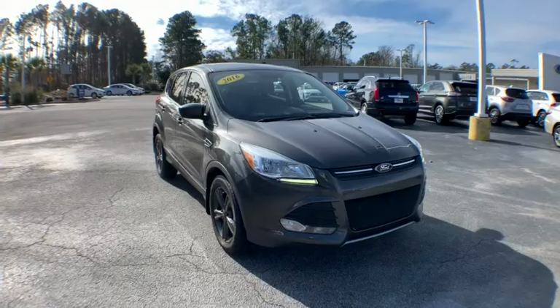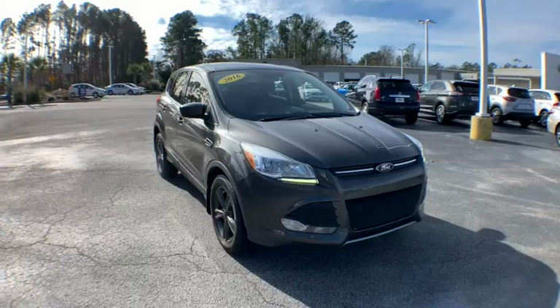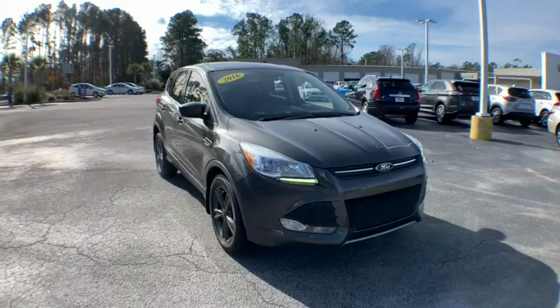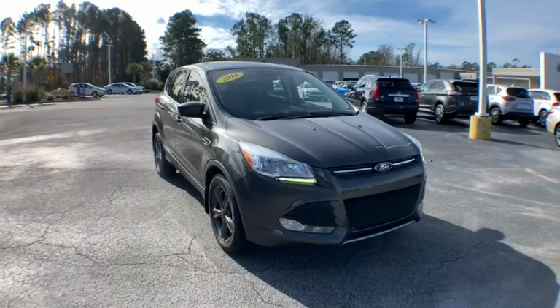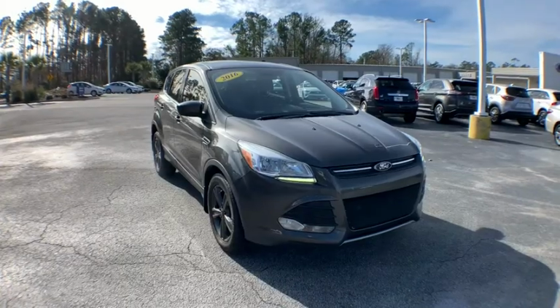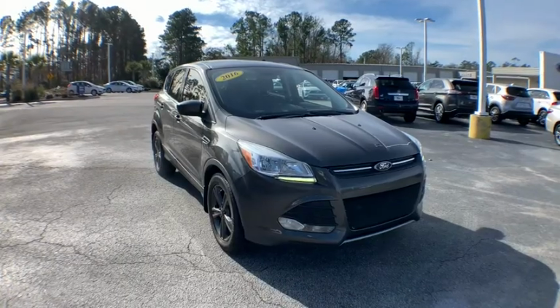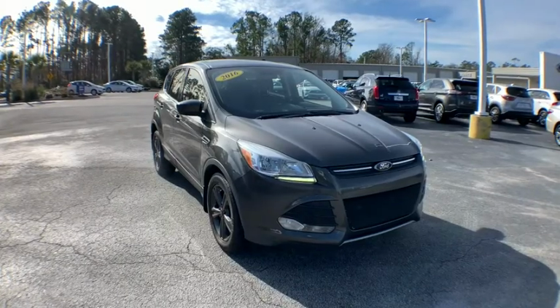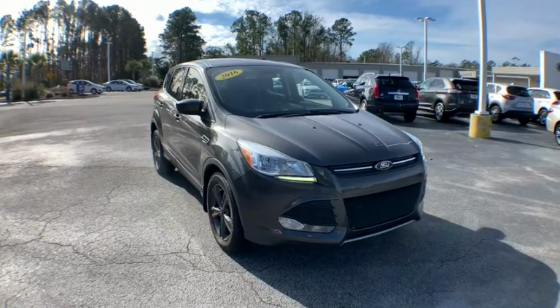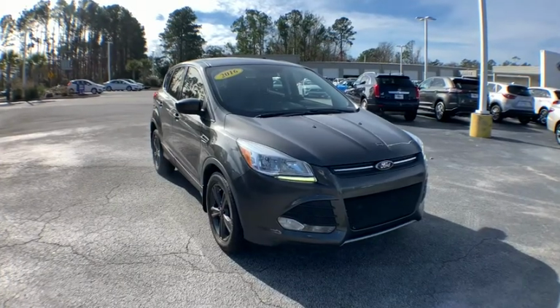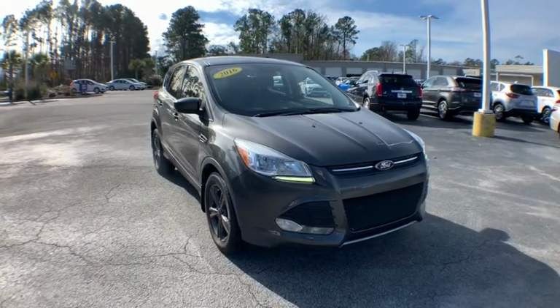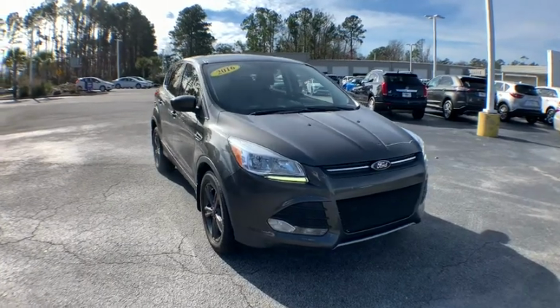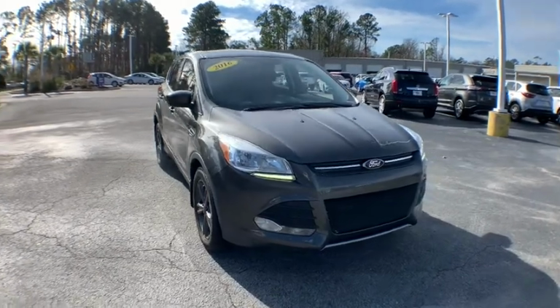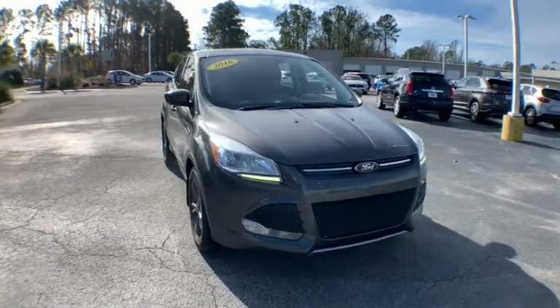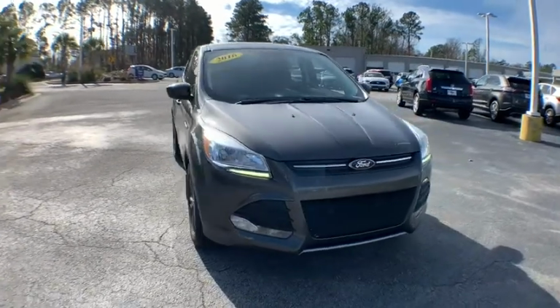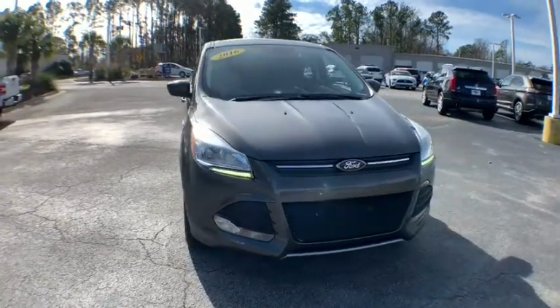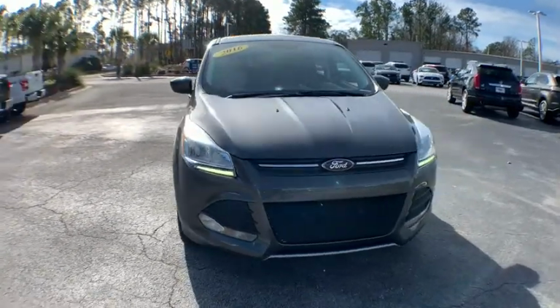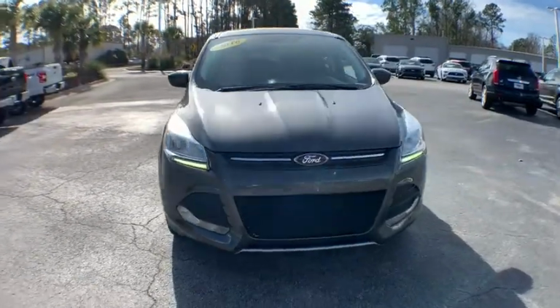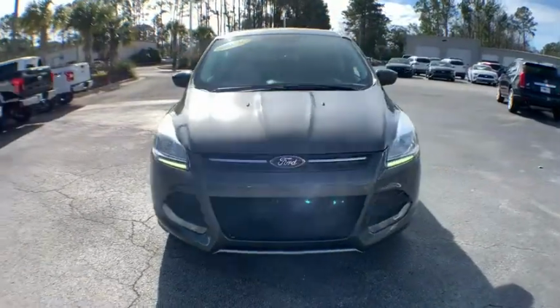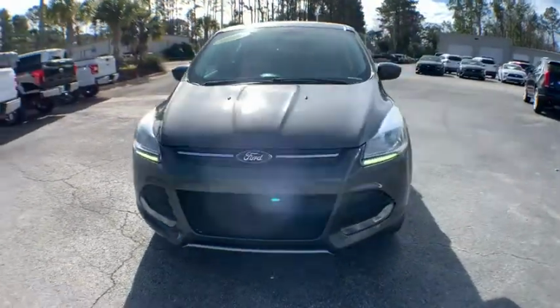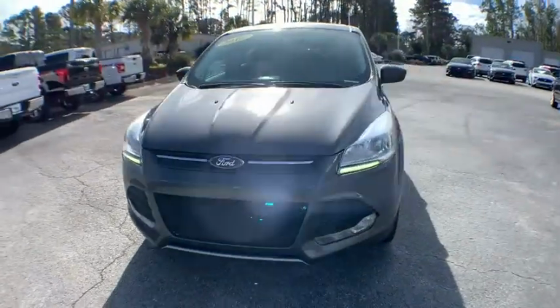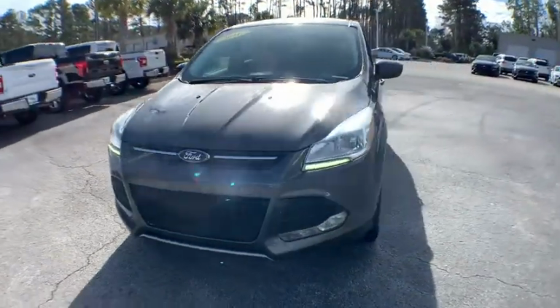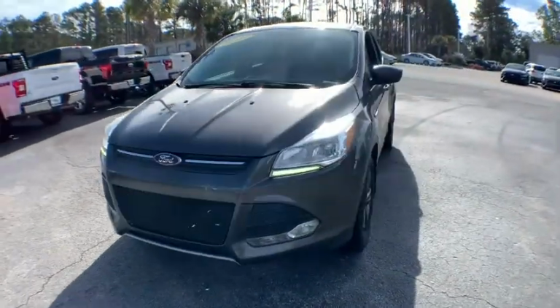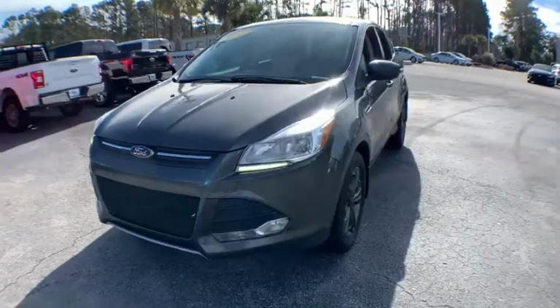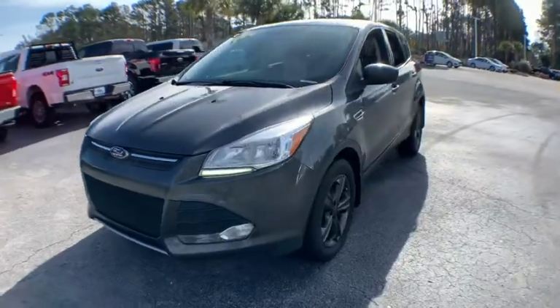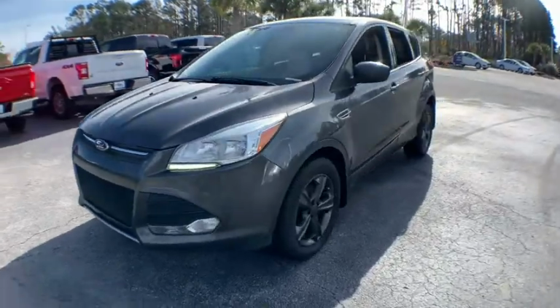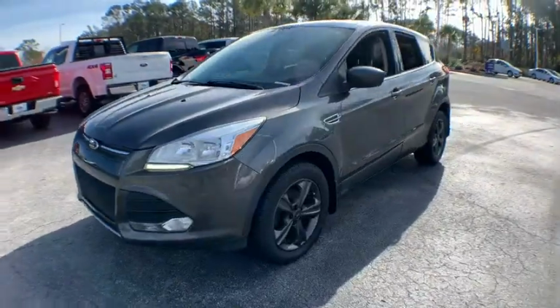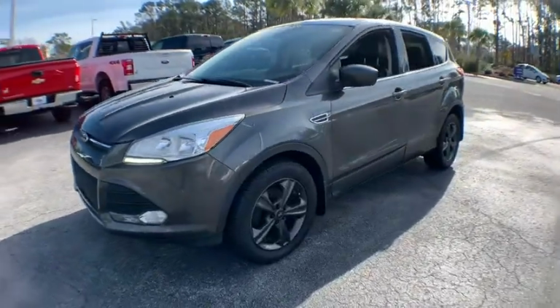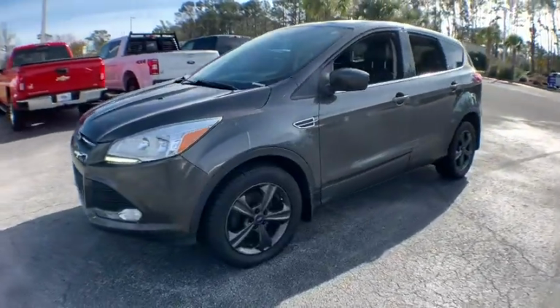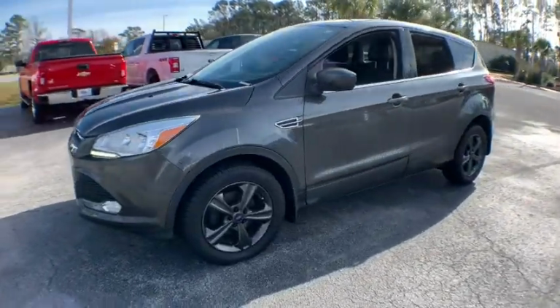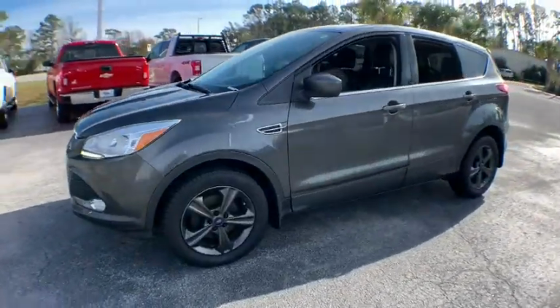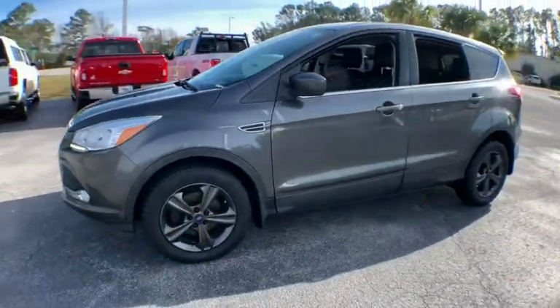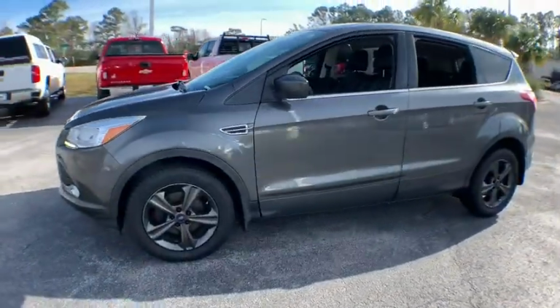Come test drive the 2016 Ford Escape. Gas engines flex, tow, zip and go with Ford Escape.